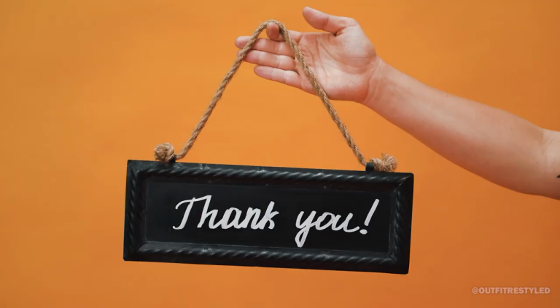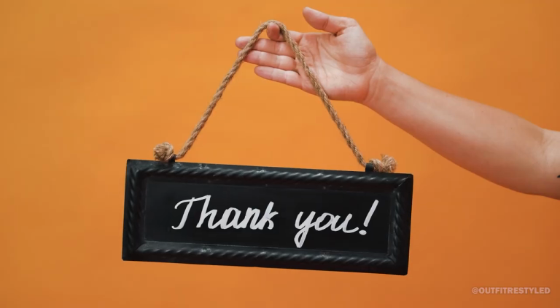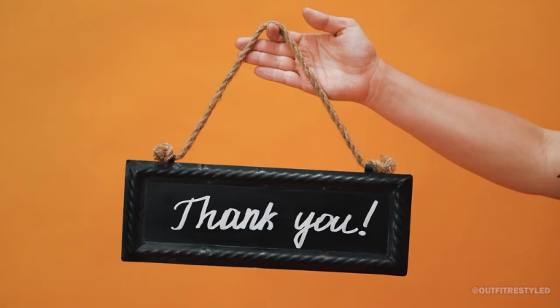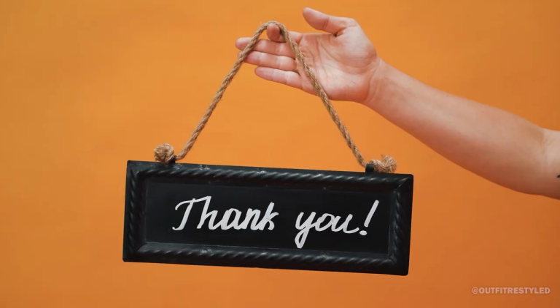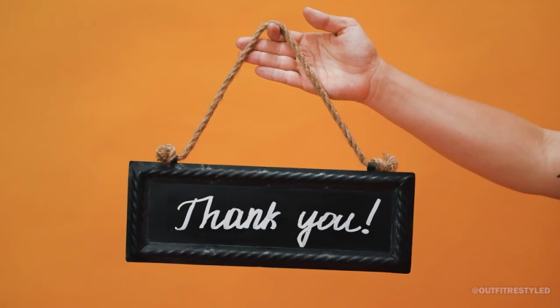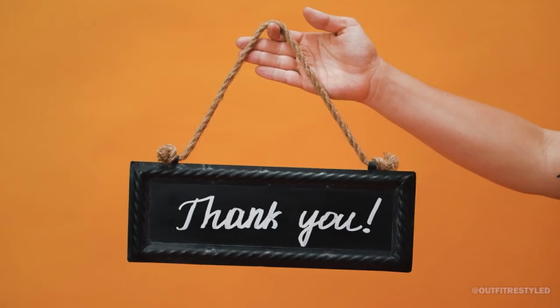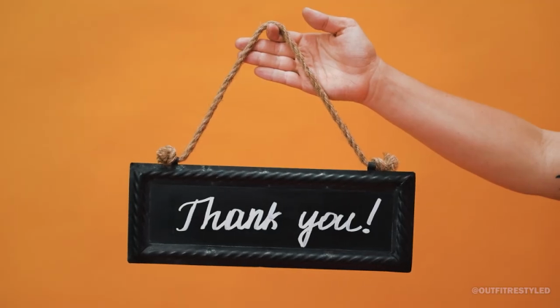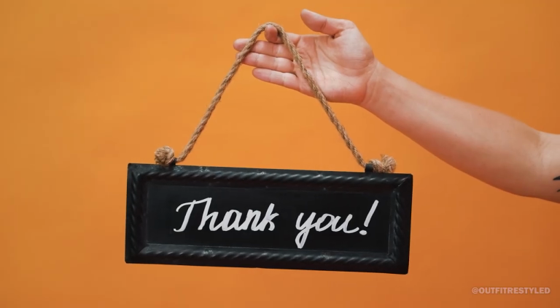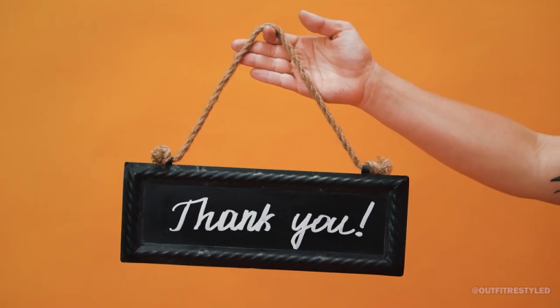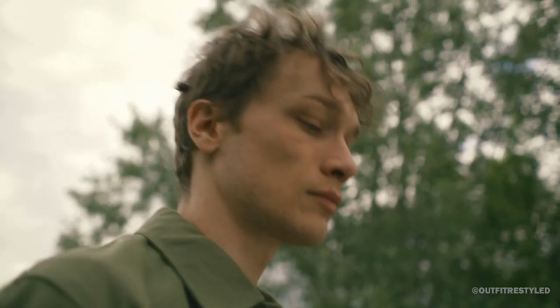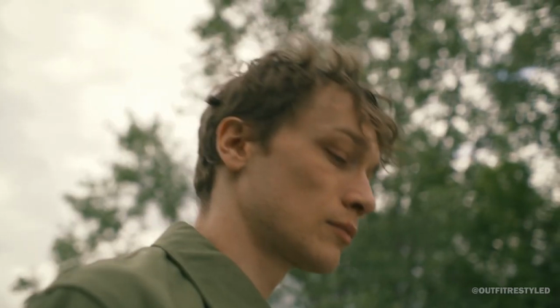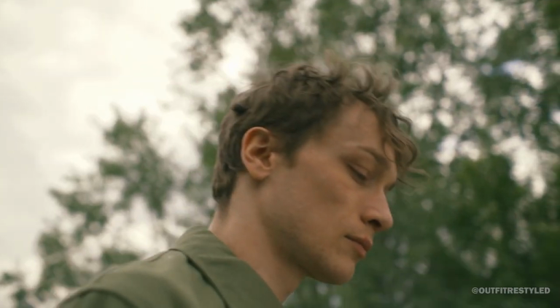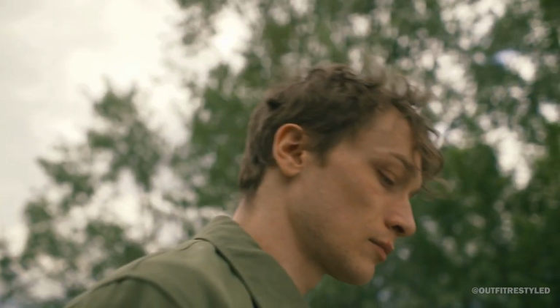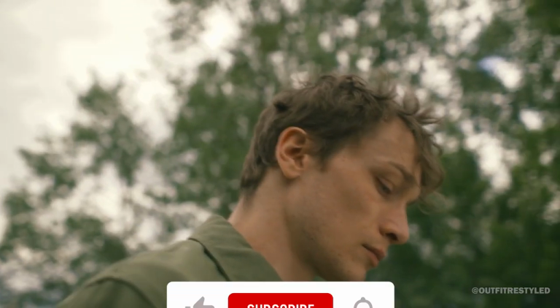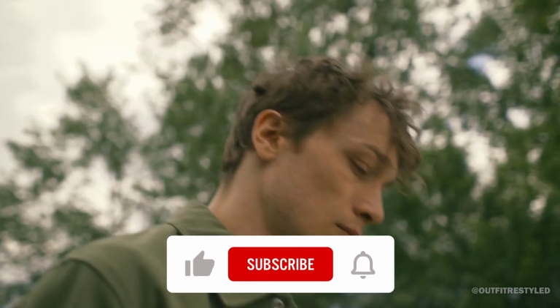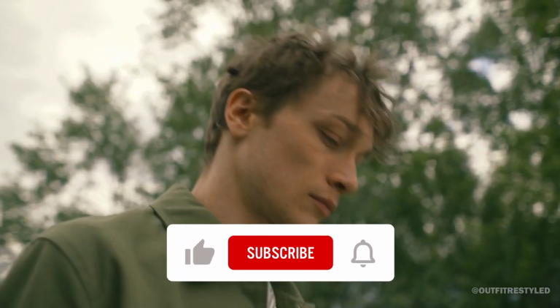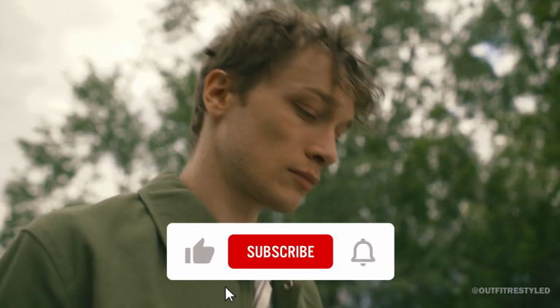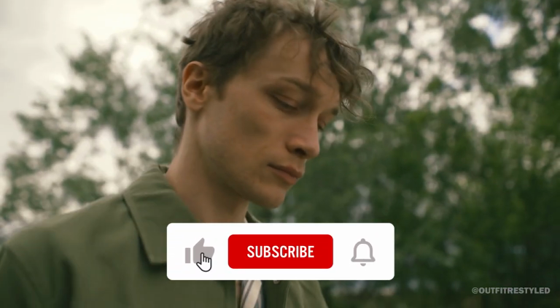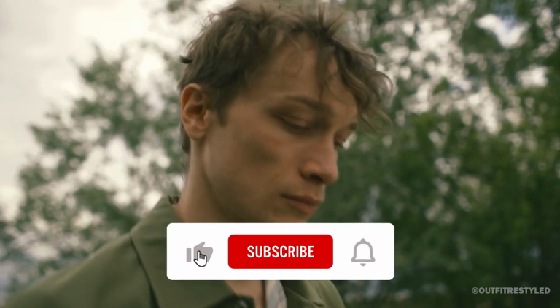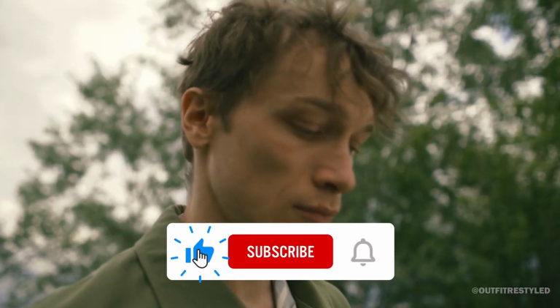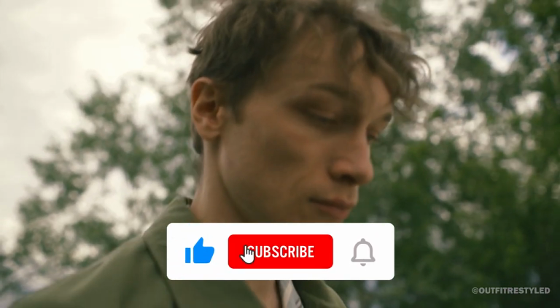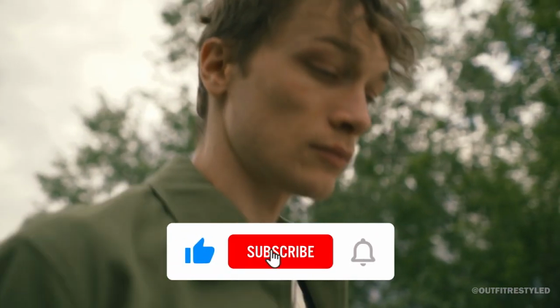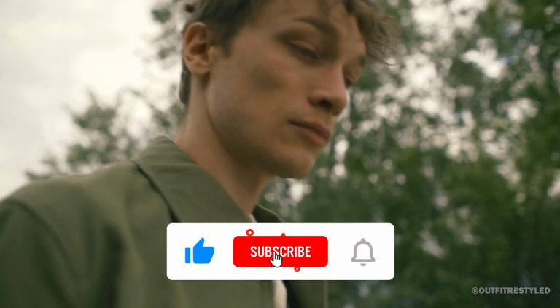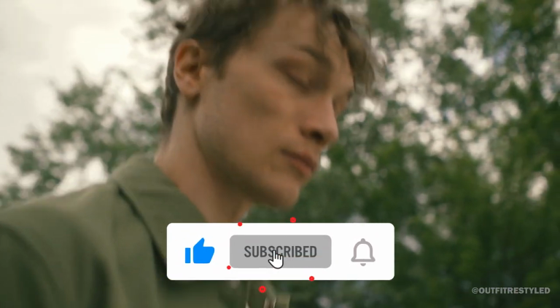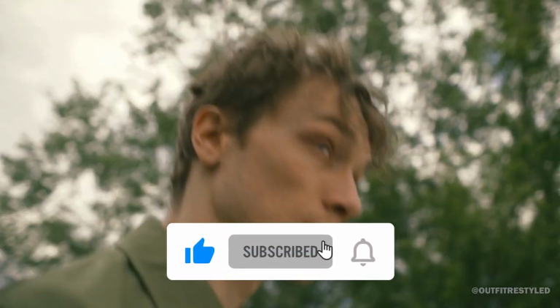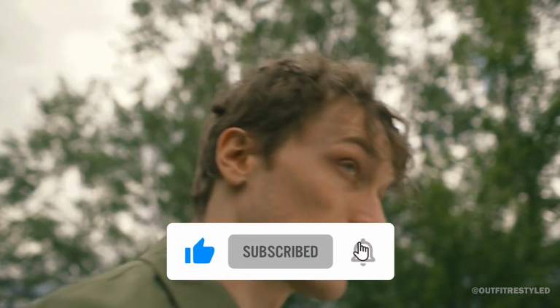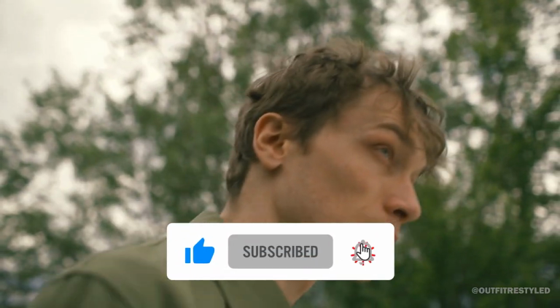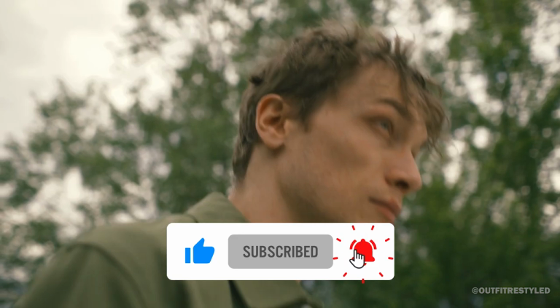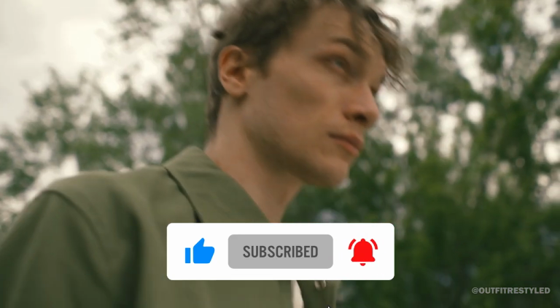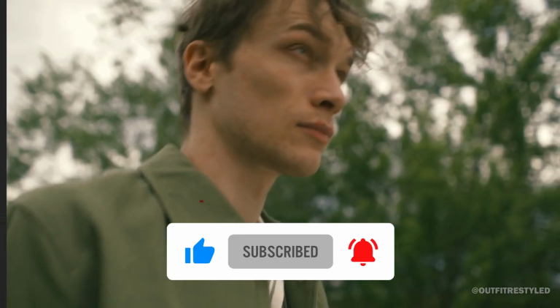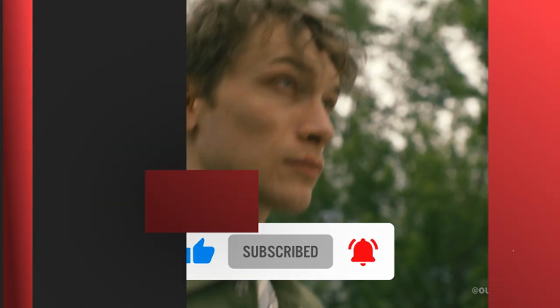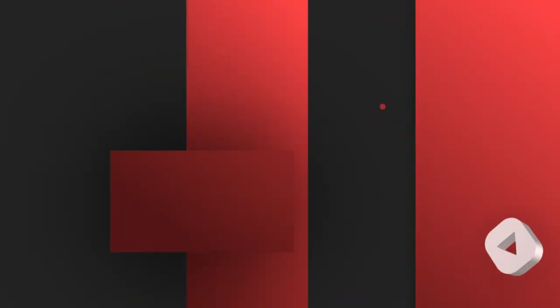Thank you for watching. Make sure to like this video and subscribe to our channel for more content.